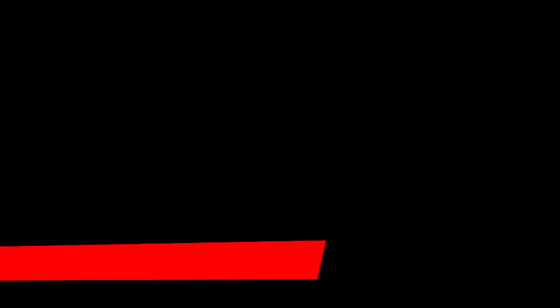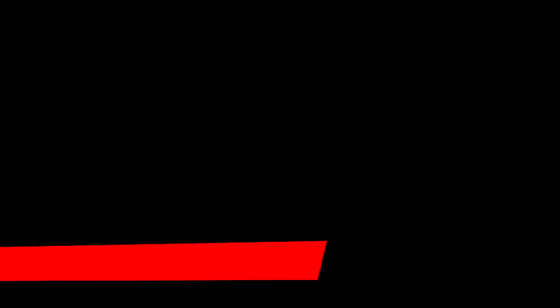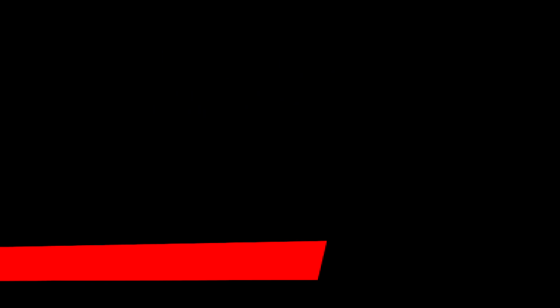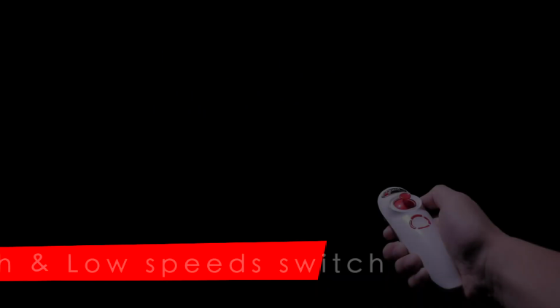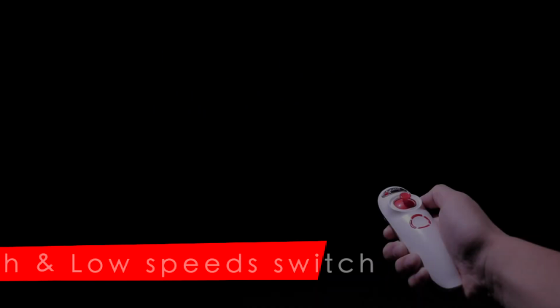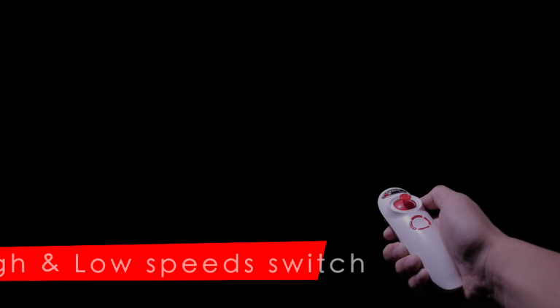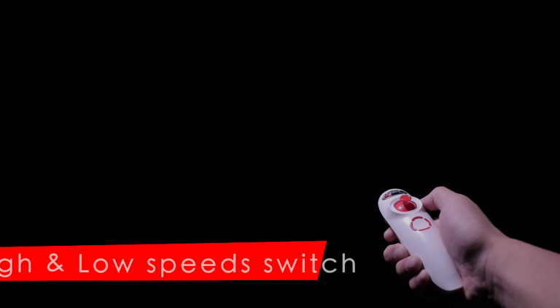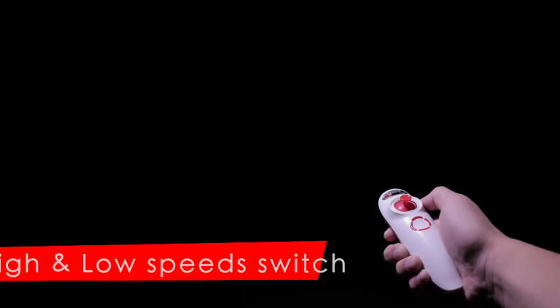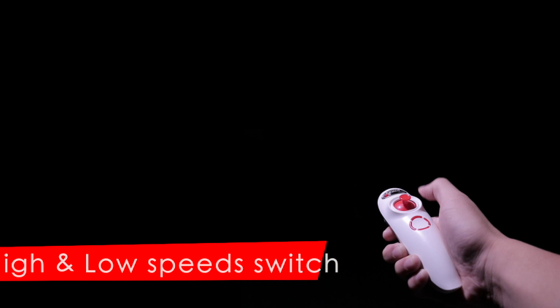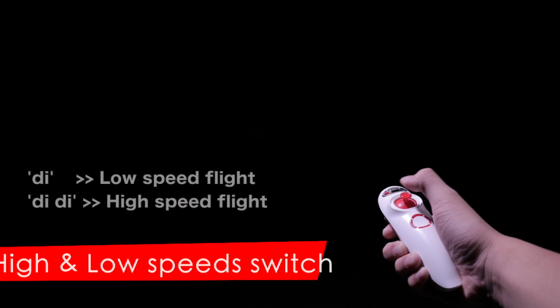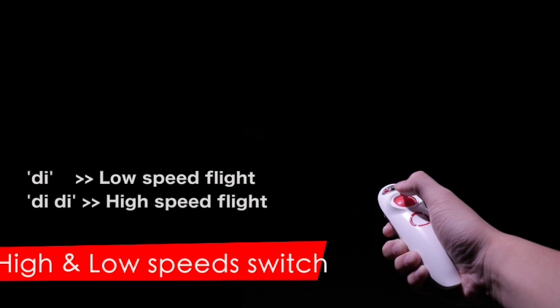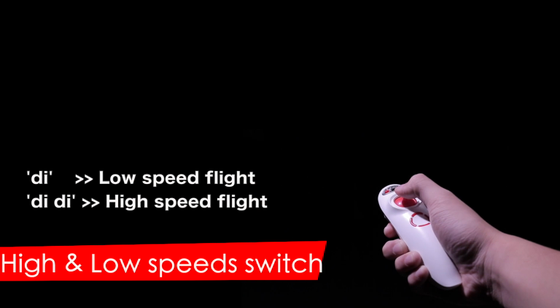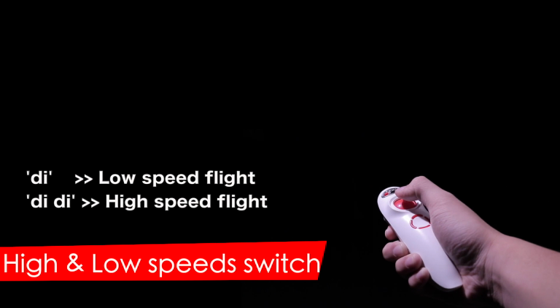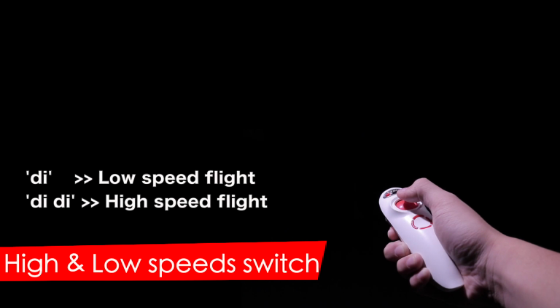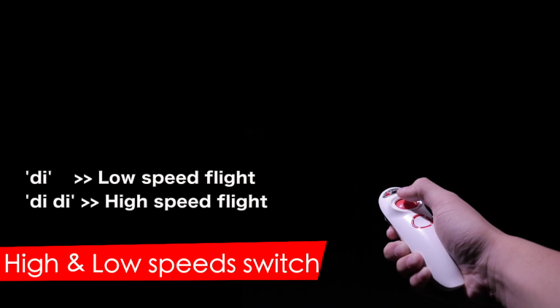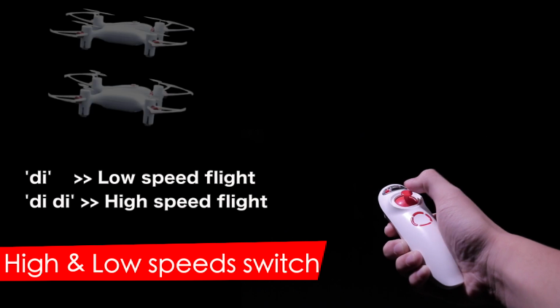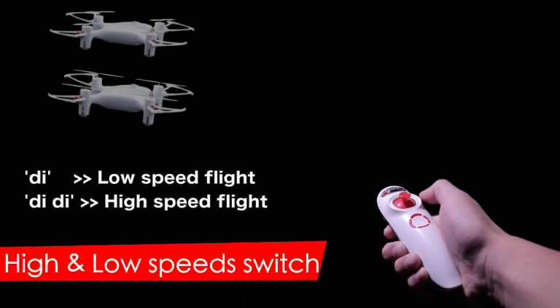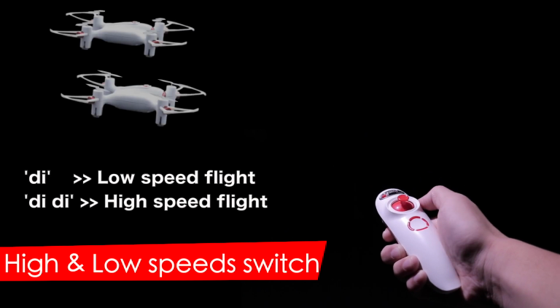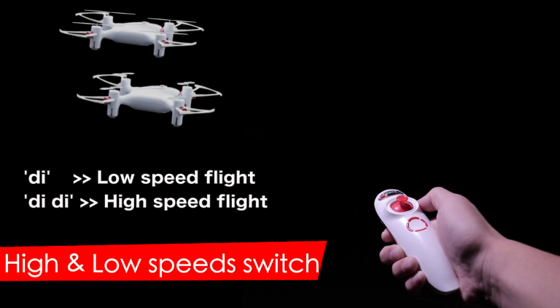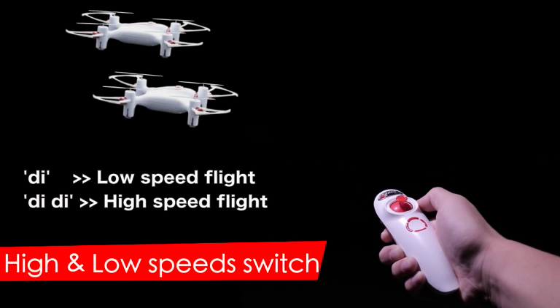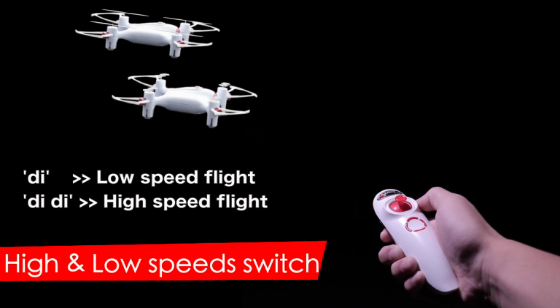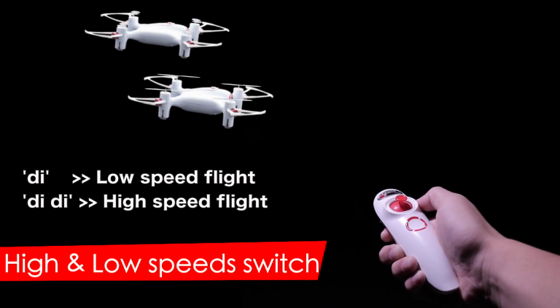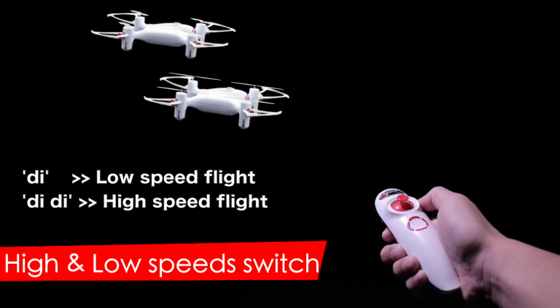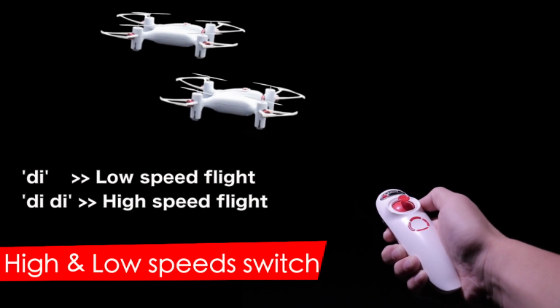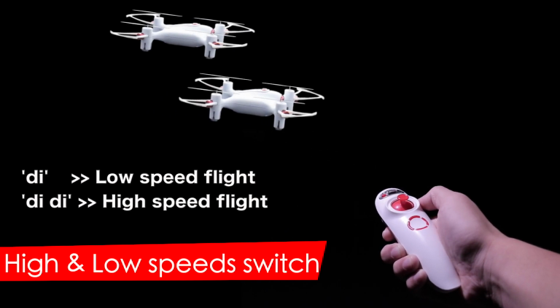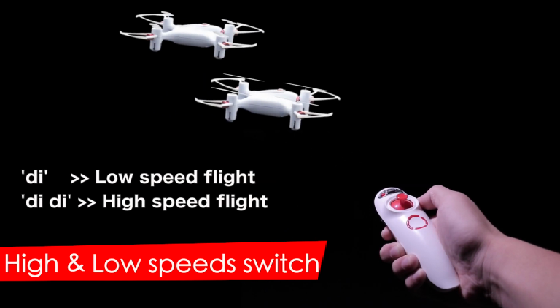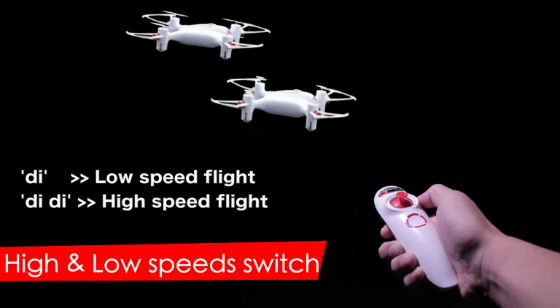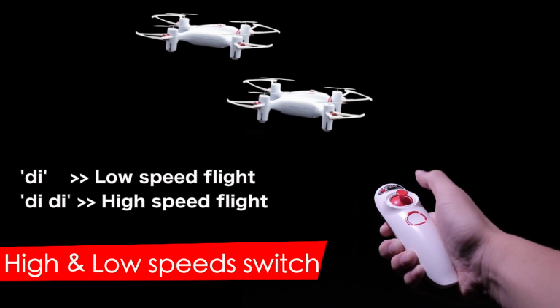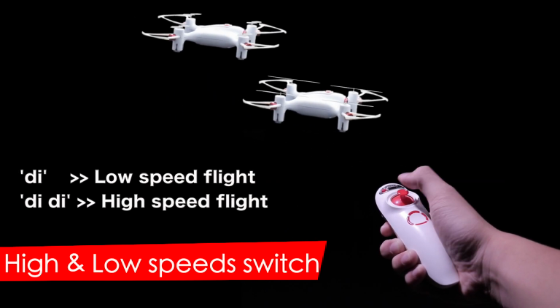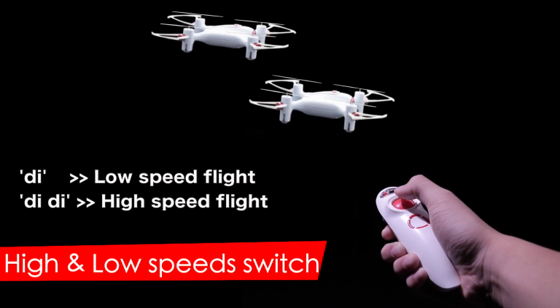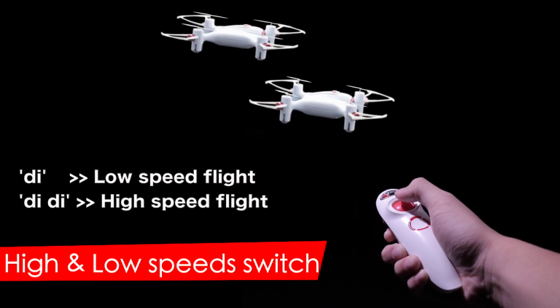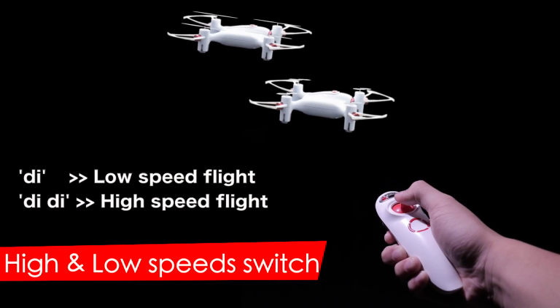High and low speed switch. Short press the joystick to switch the flying speed of the aircraft.